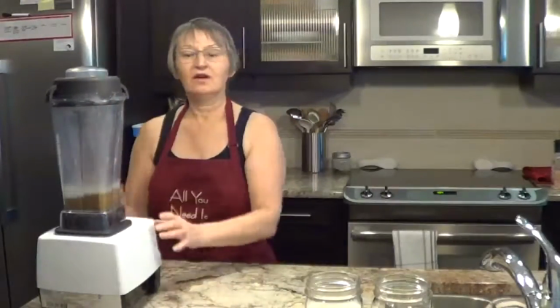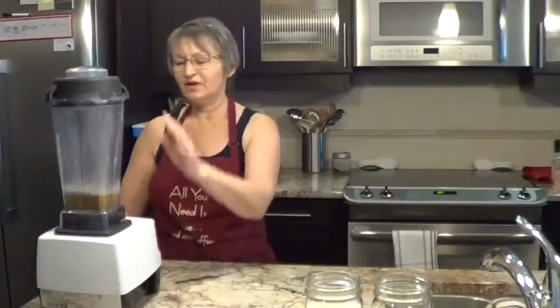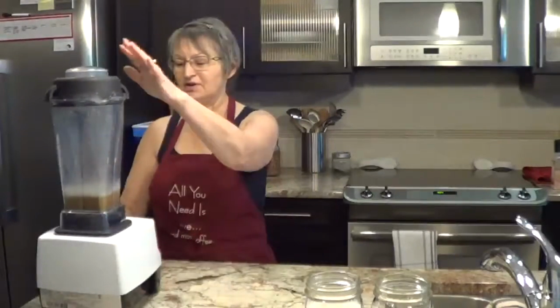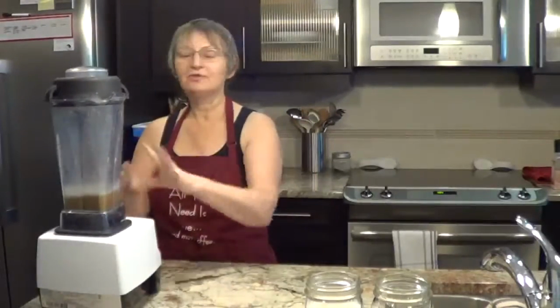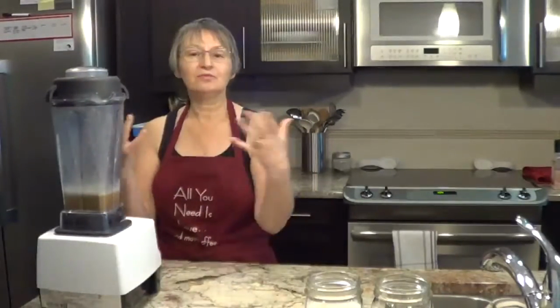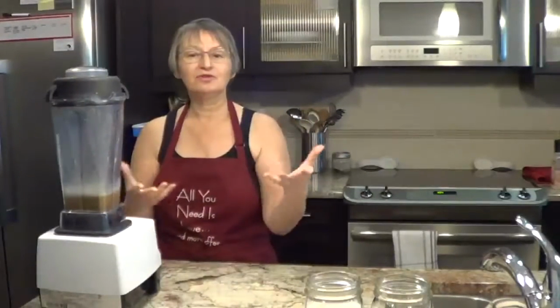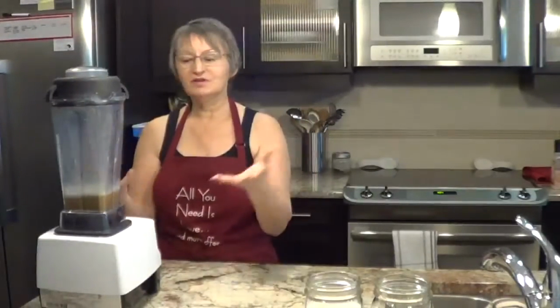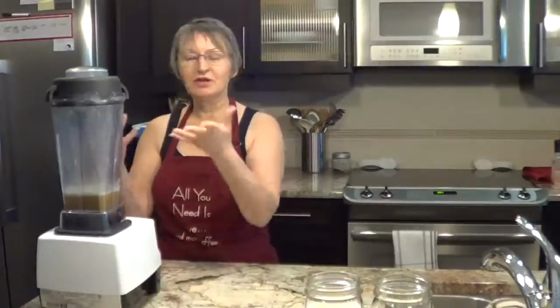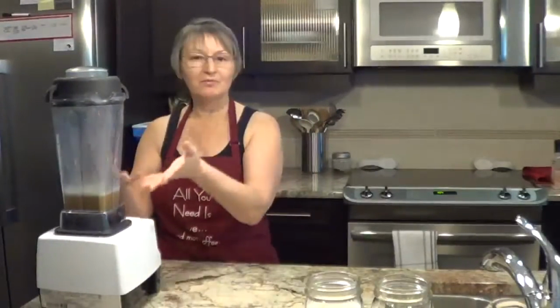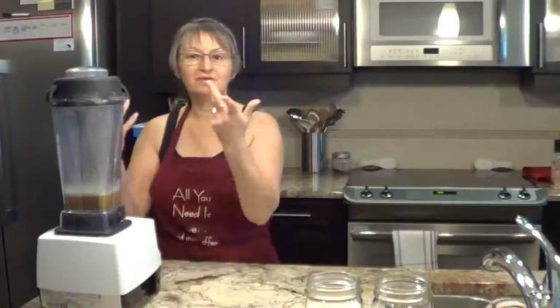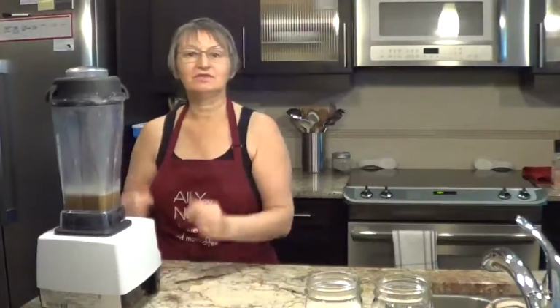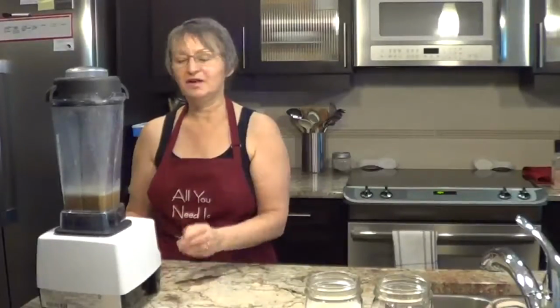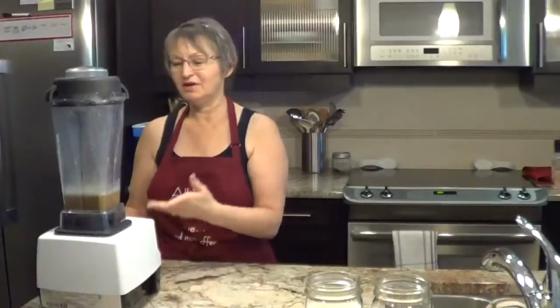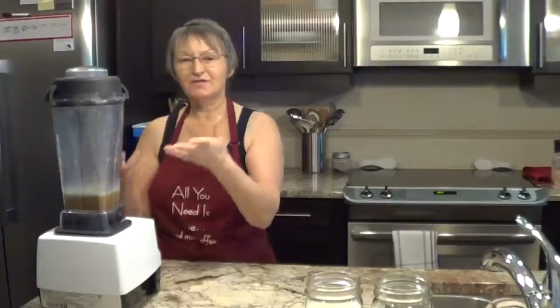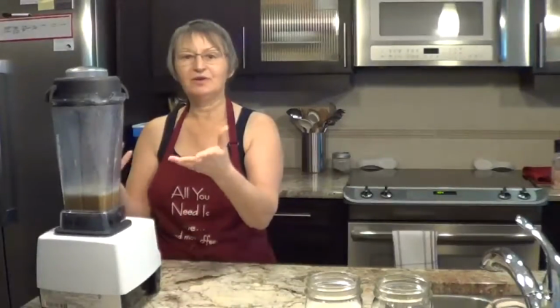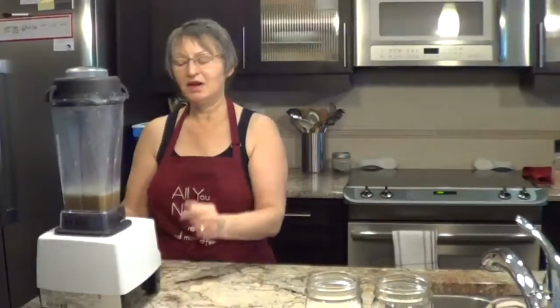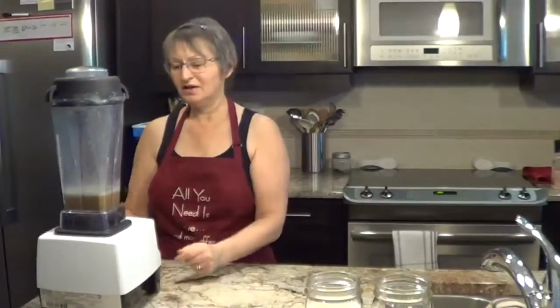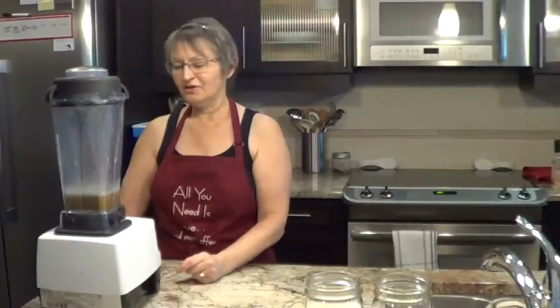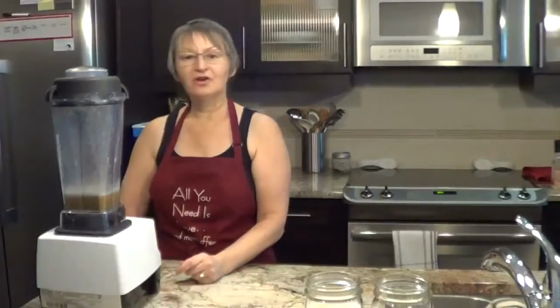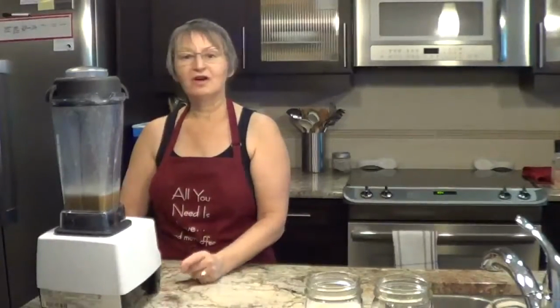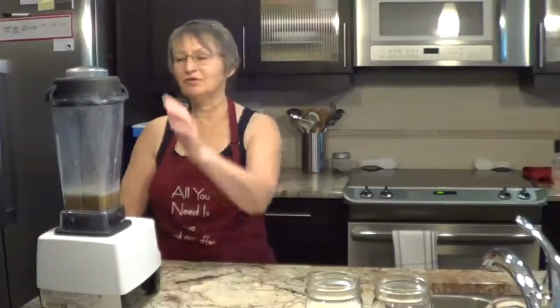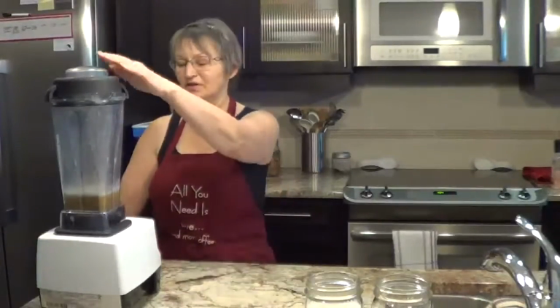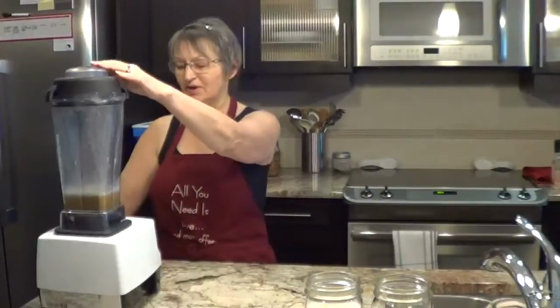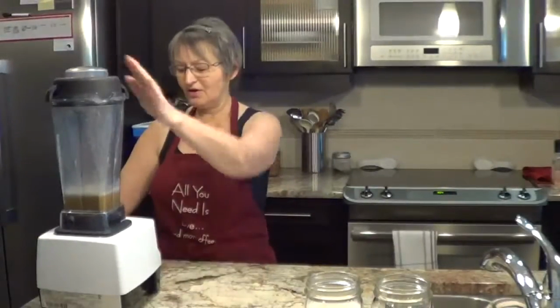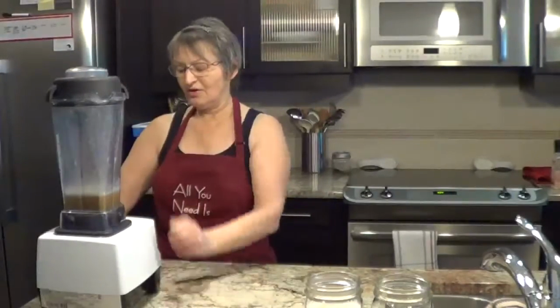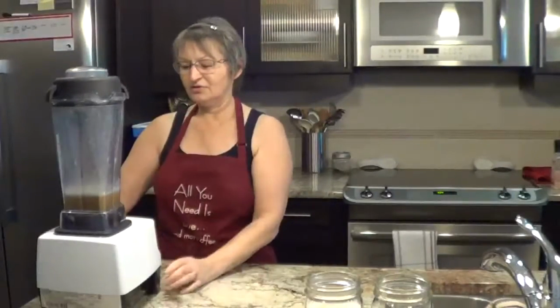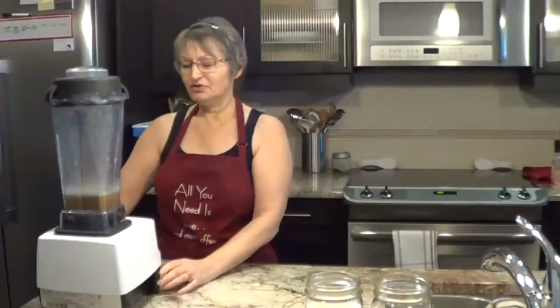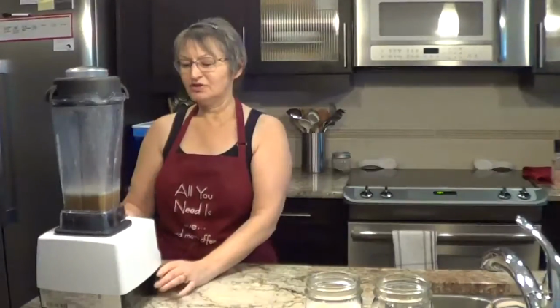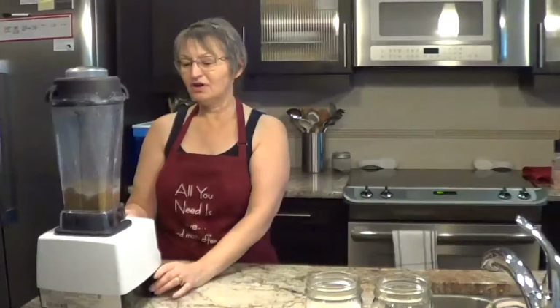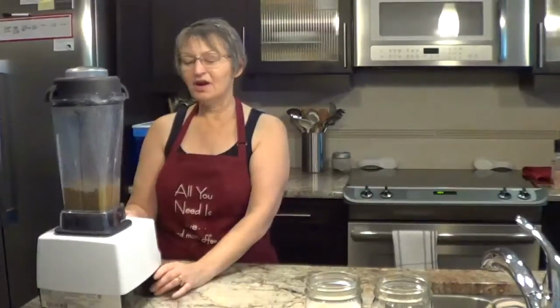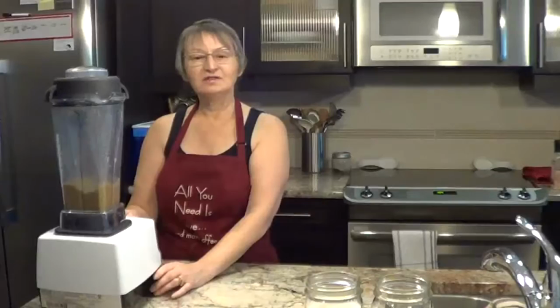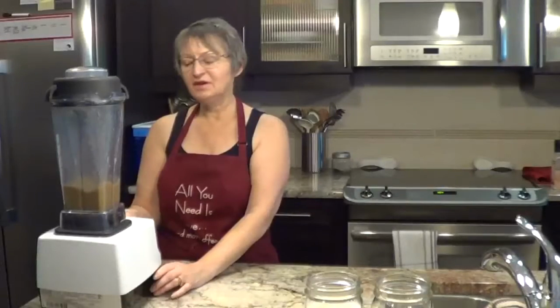Our Vitamix — I would normally use my smaller one, but today, because I've already made the nog, I'm doing it this way. We'll just turn this on on high speed.